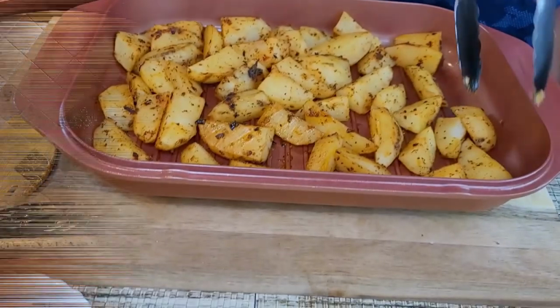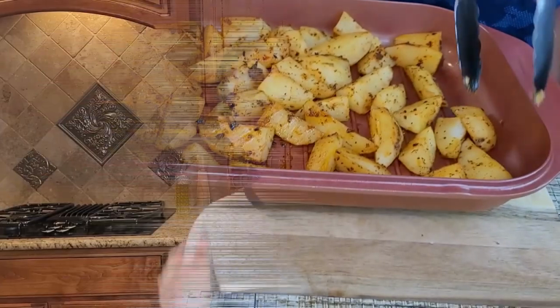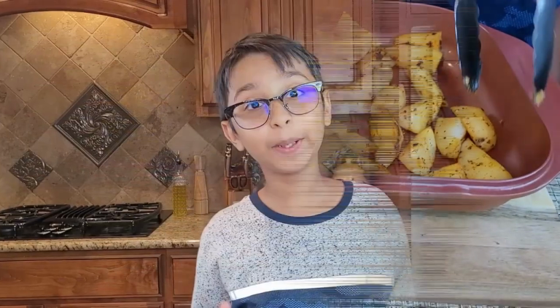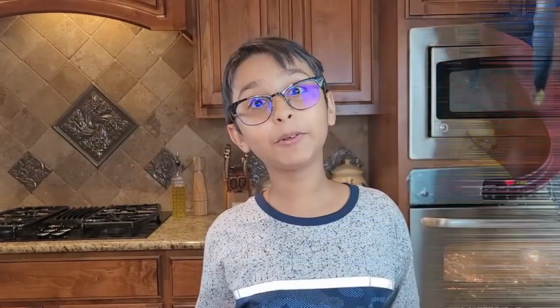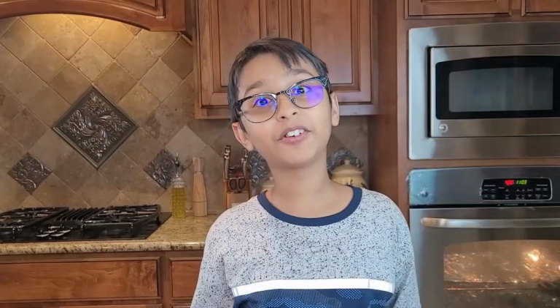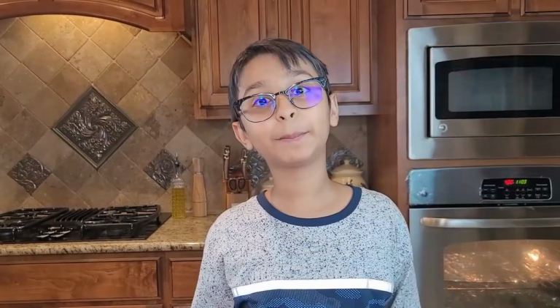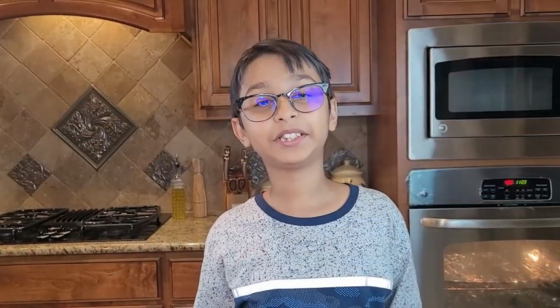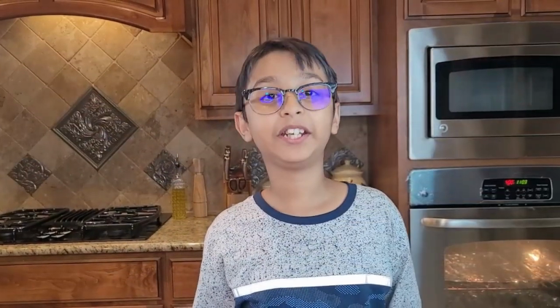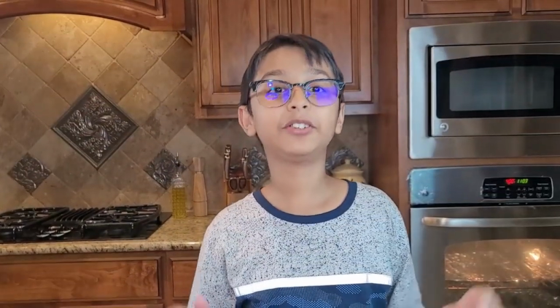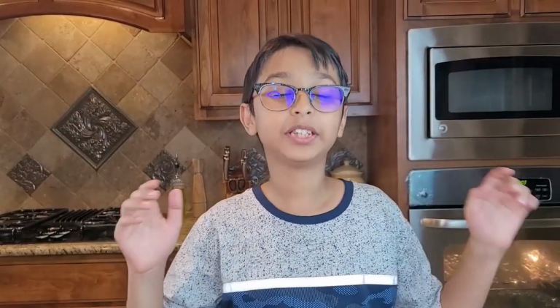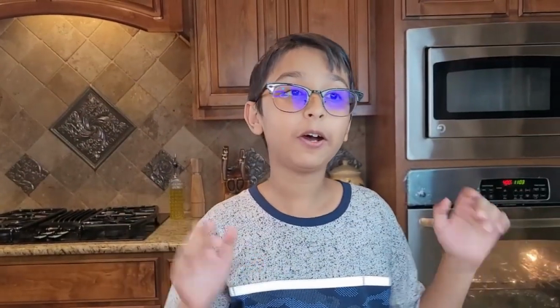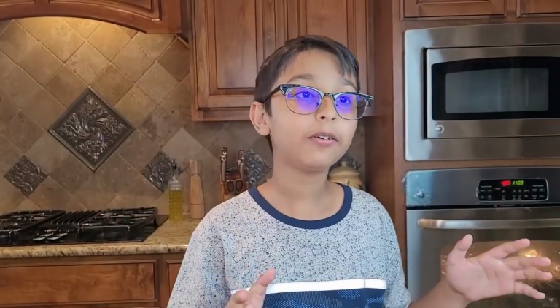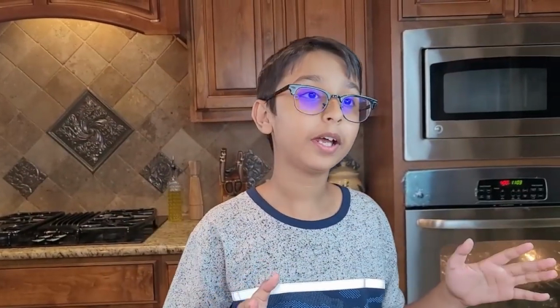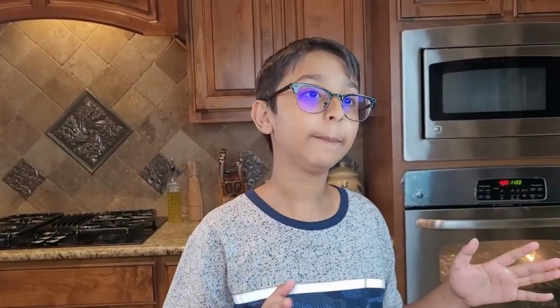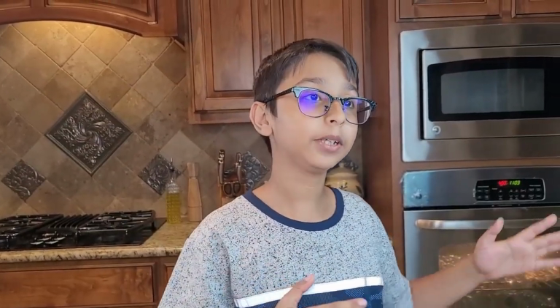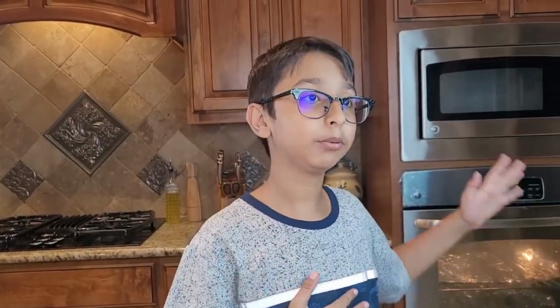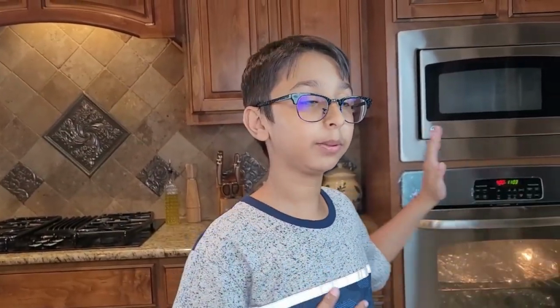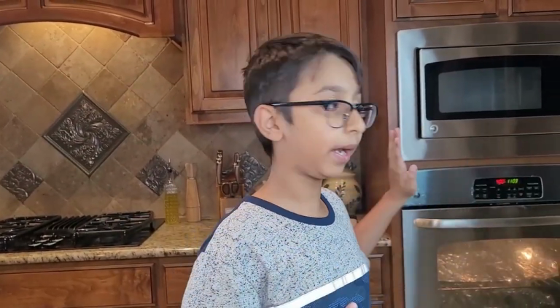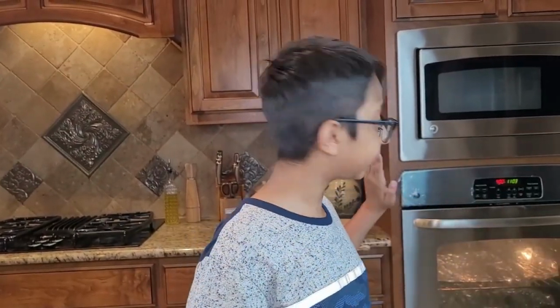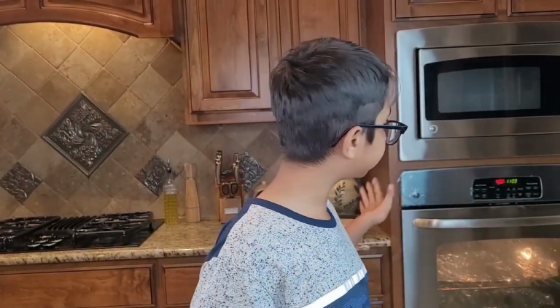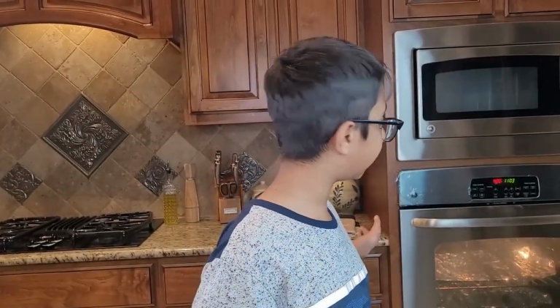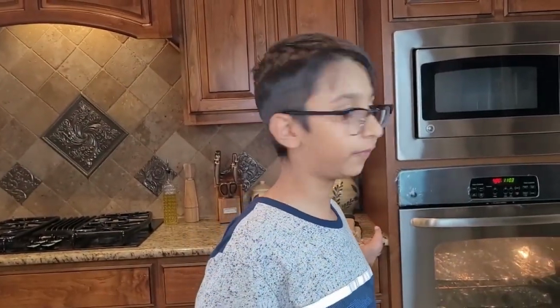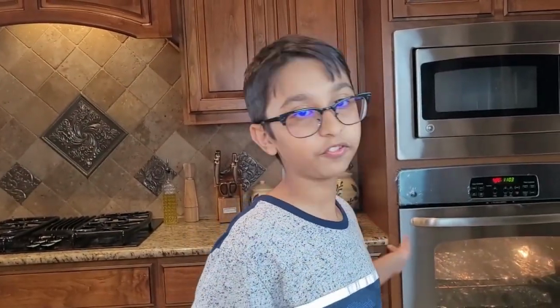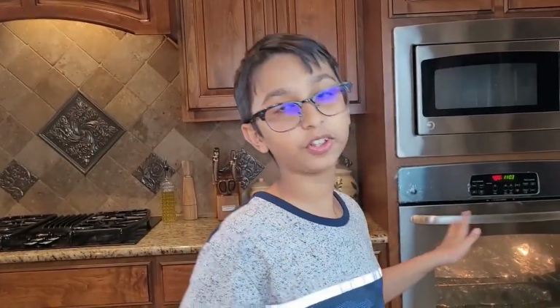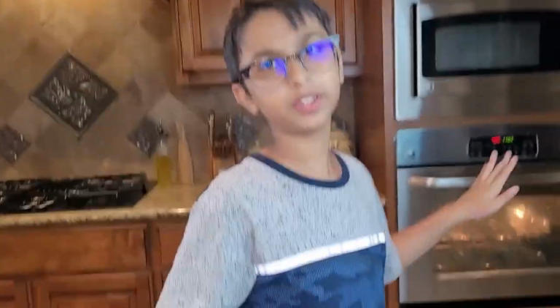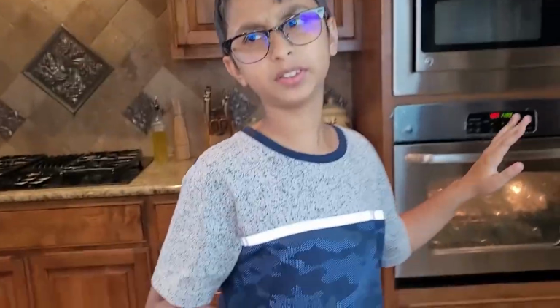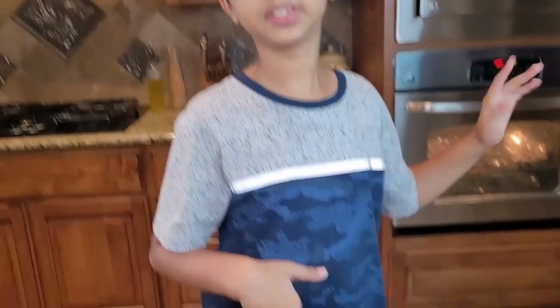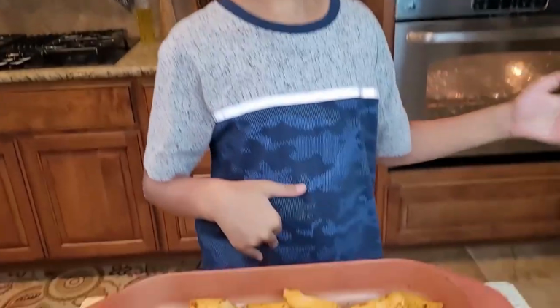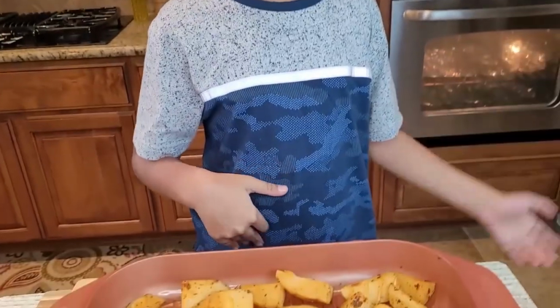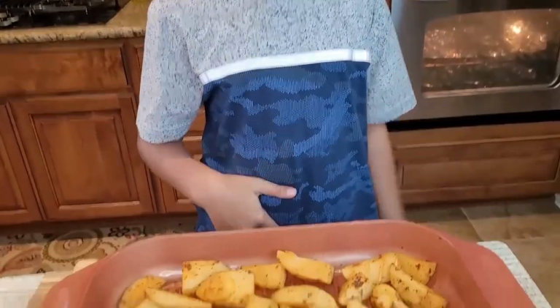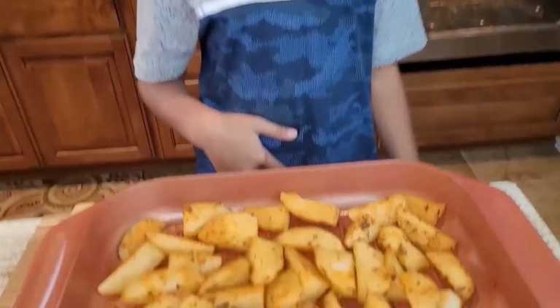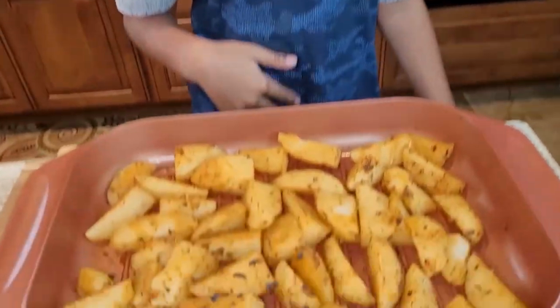Now I'm going to put them back into the oven for another seven to eight minutes.